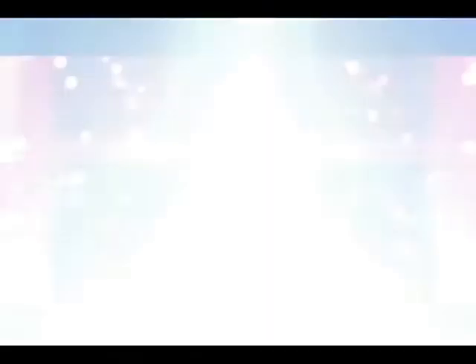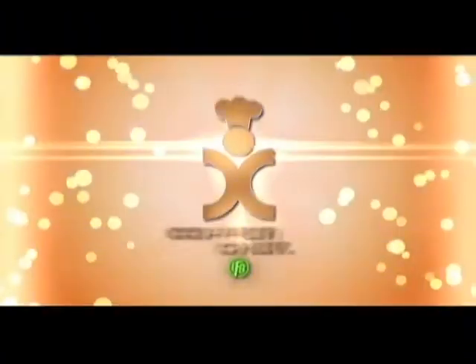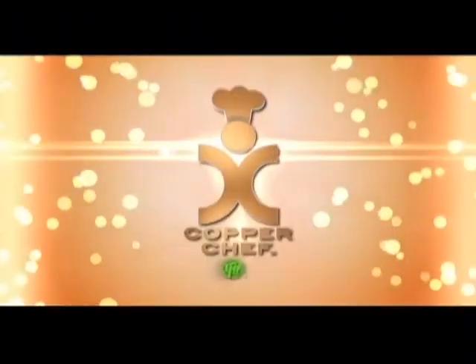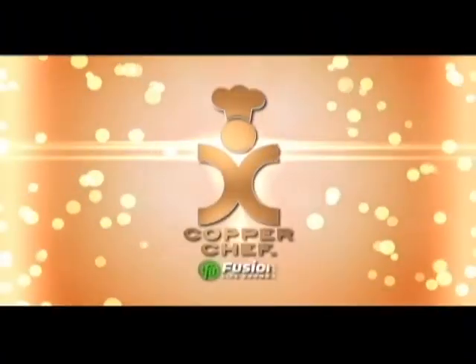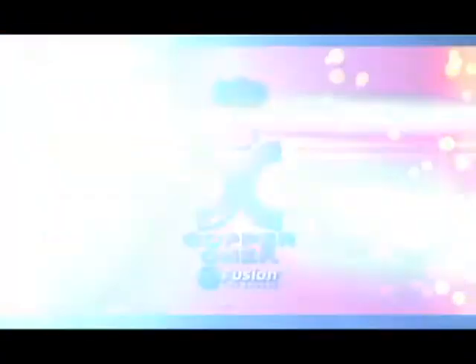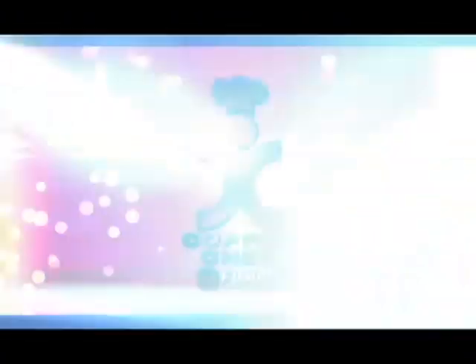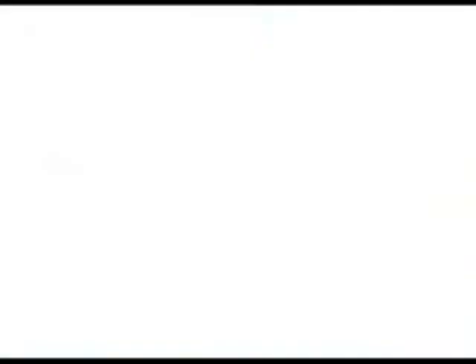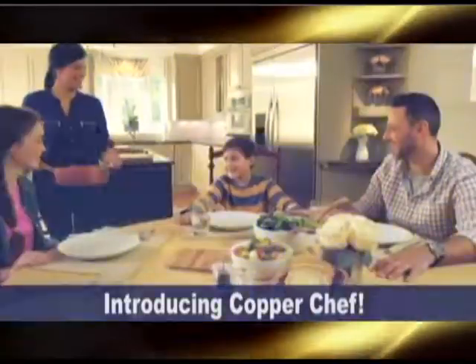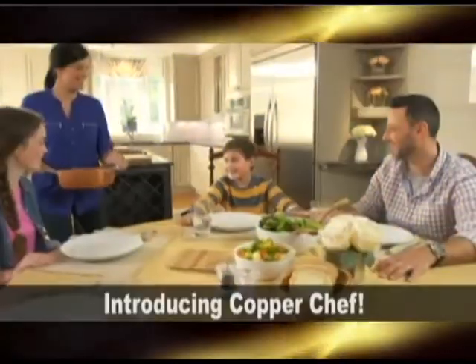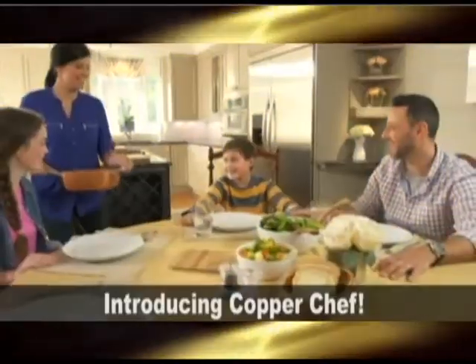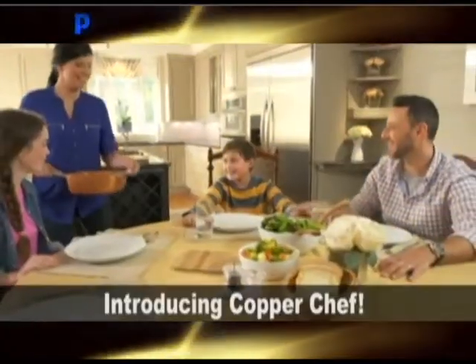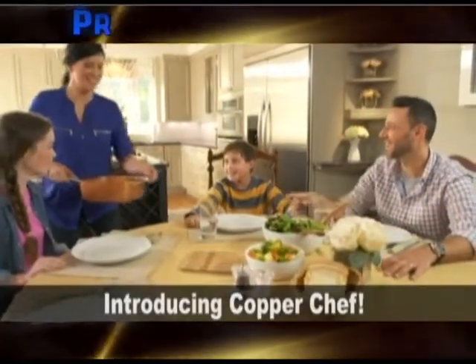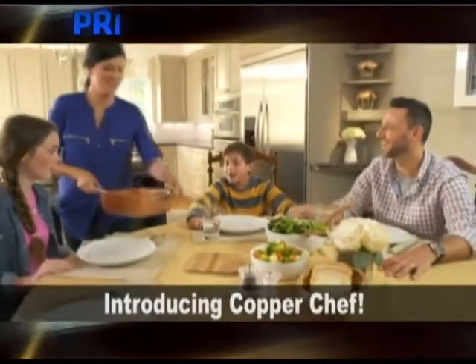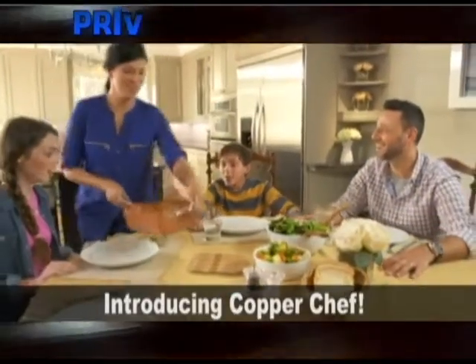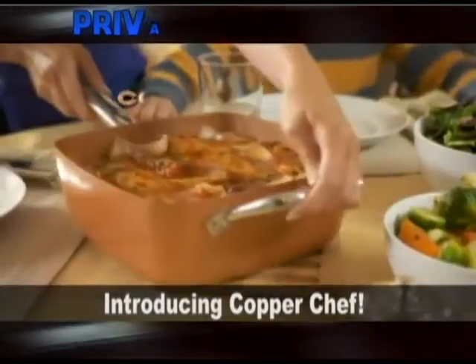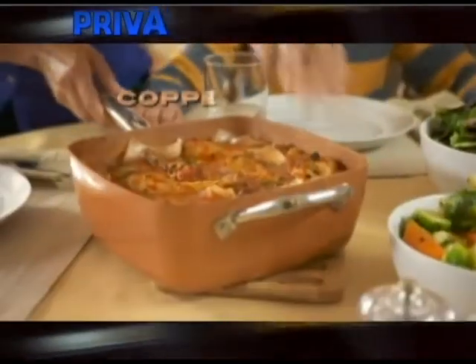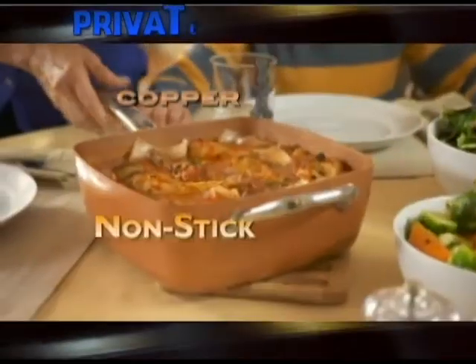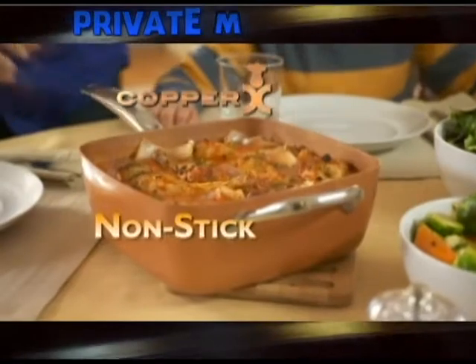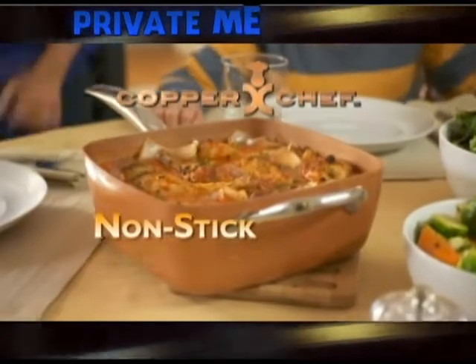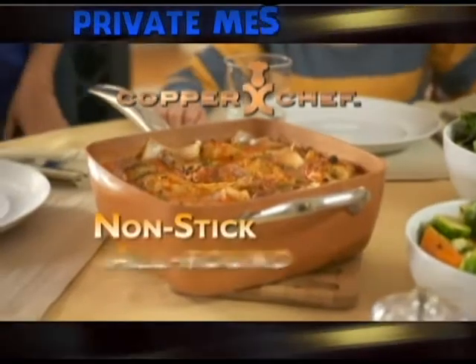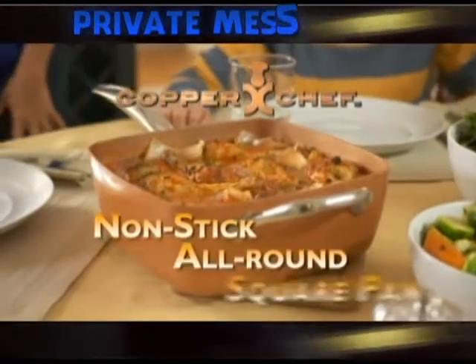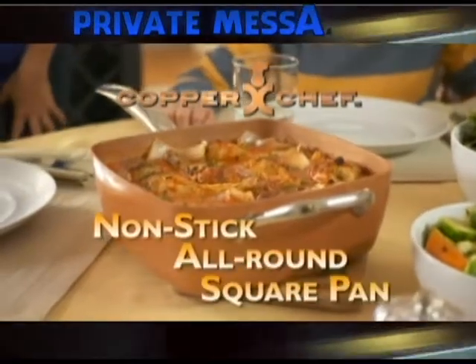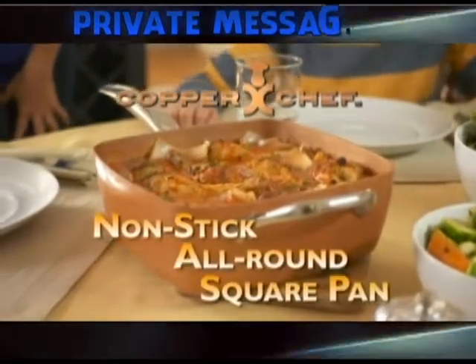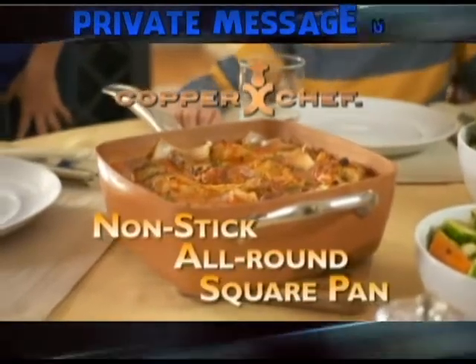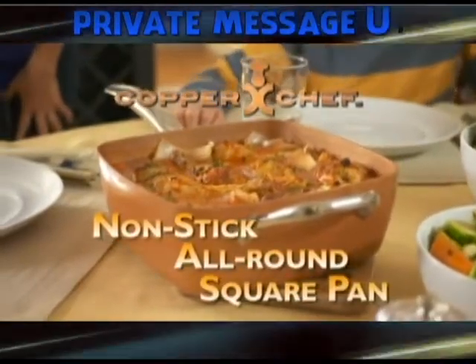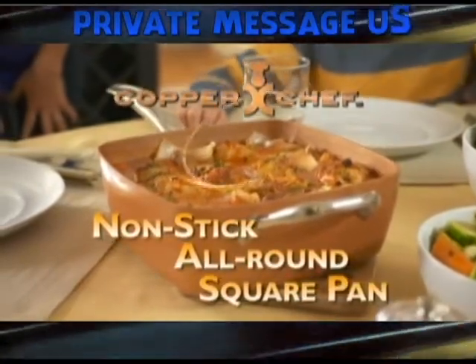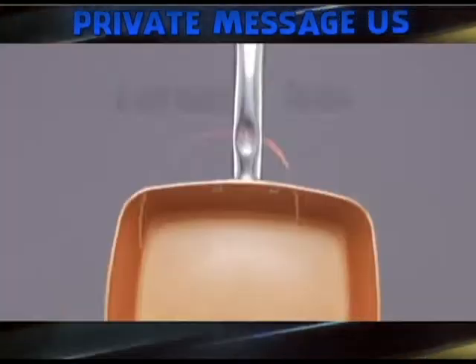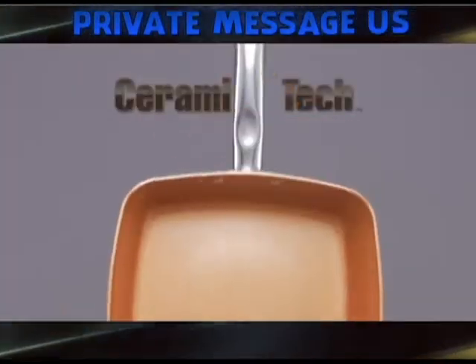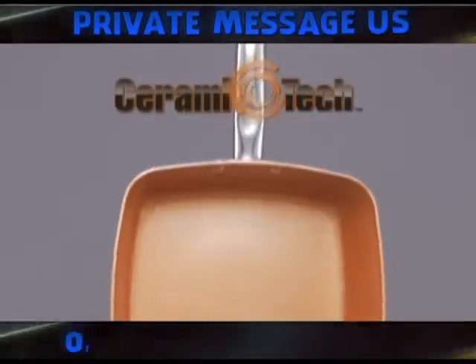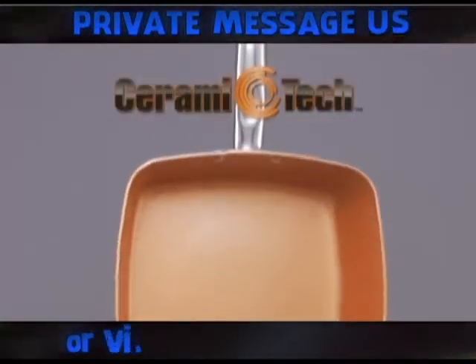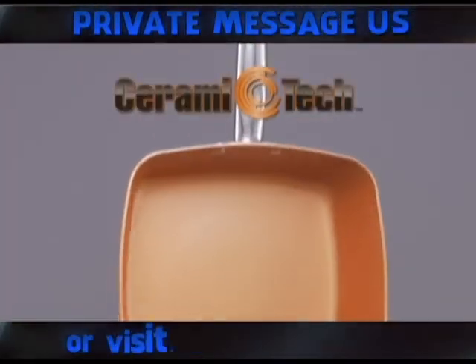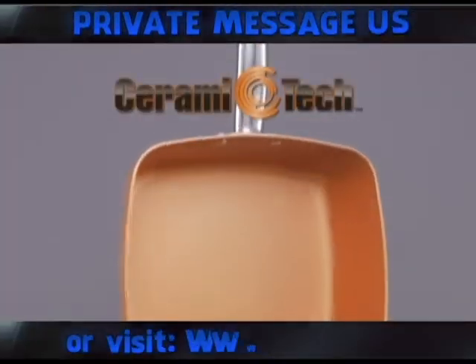This video is brought to you by Kiko. Introducing Copper Chef, the non-stick all-round square pan with Ceramatec.